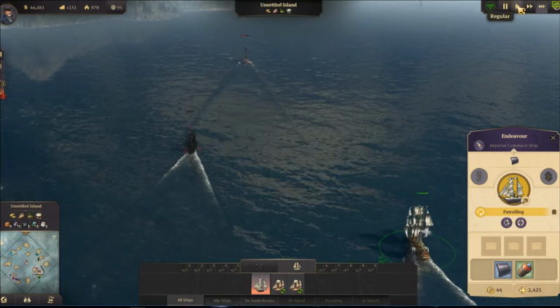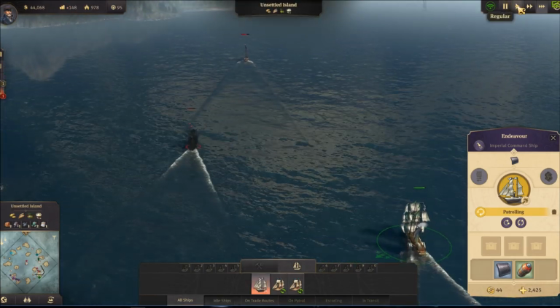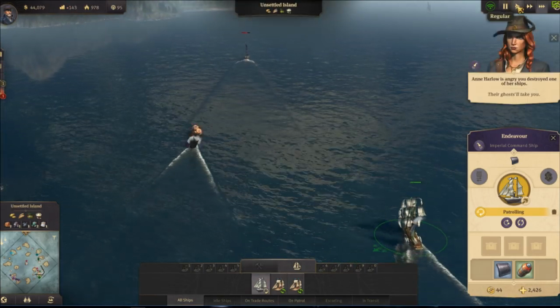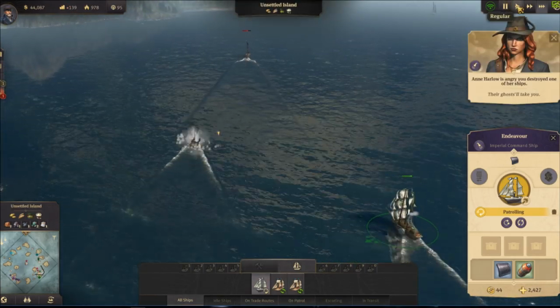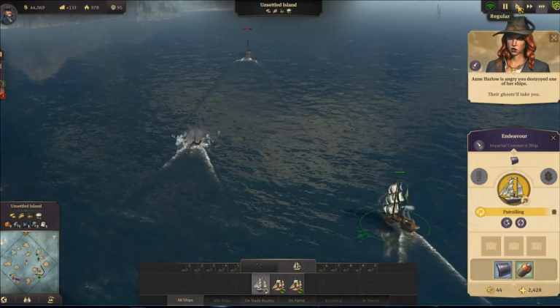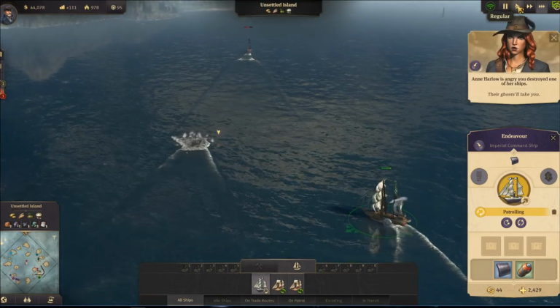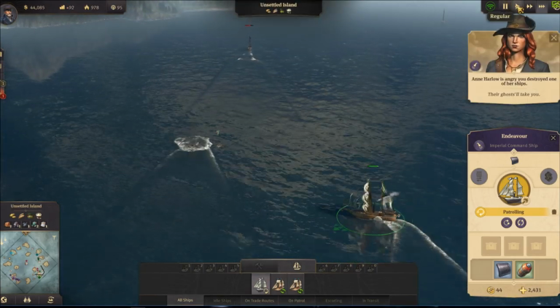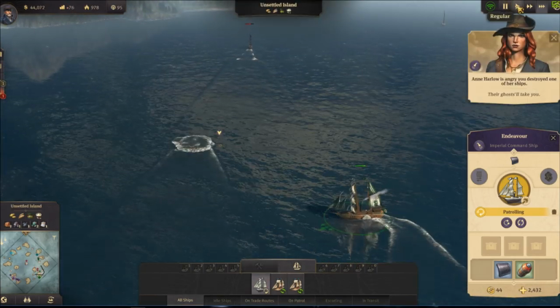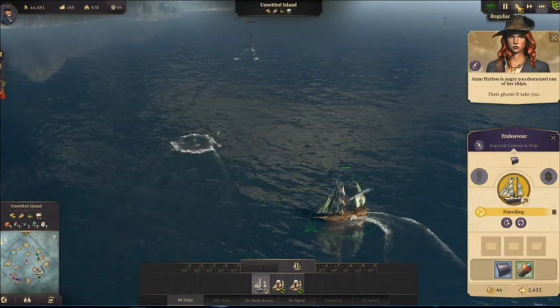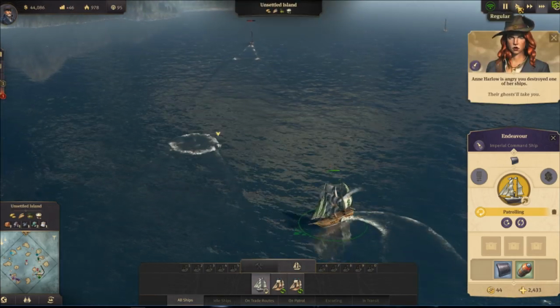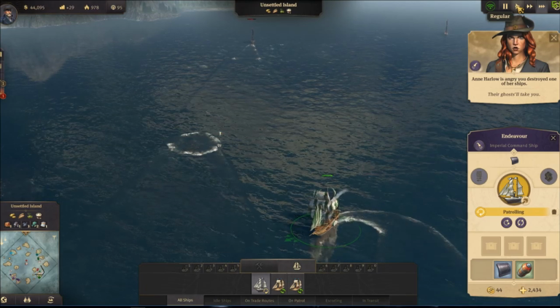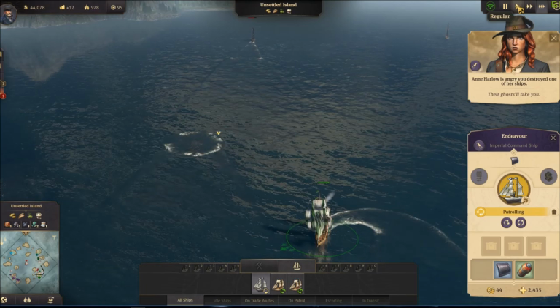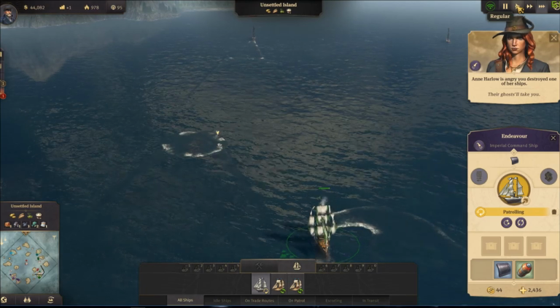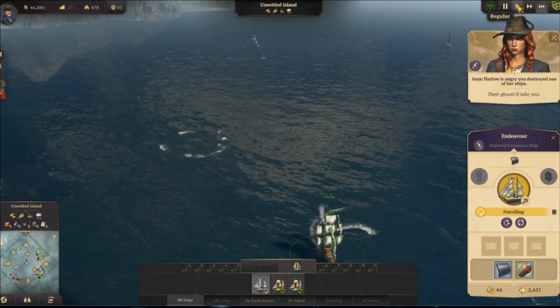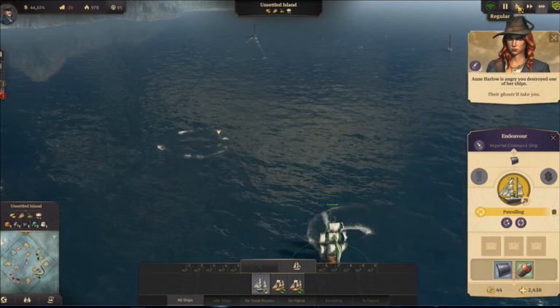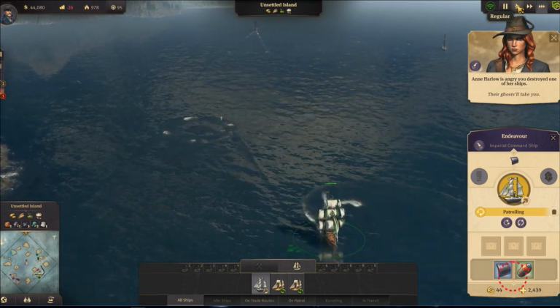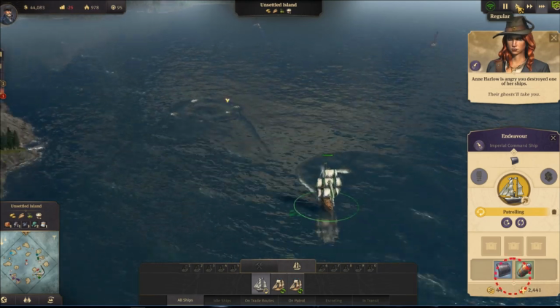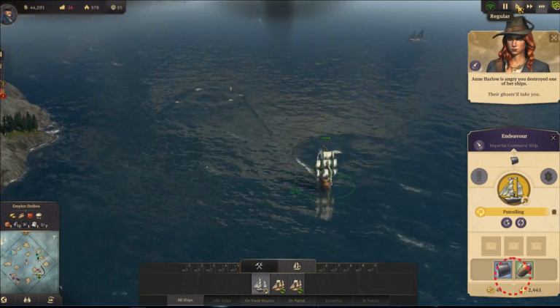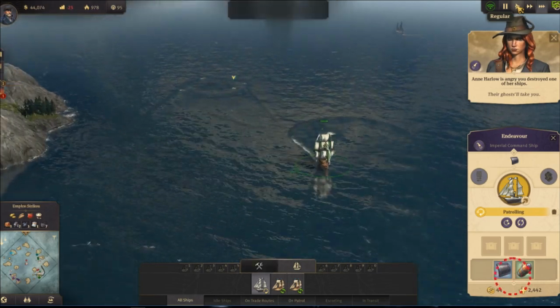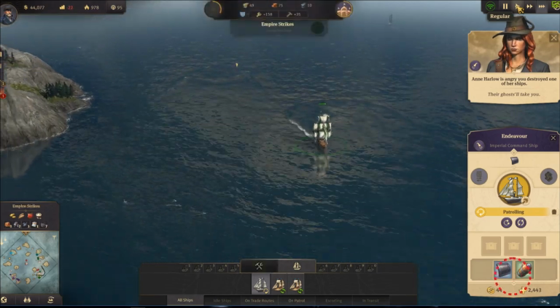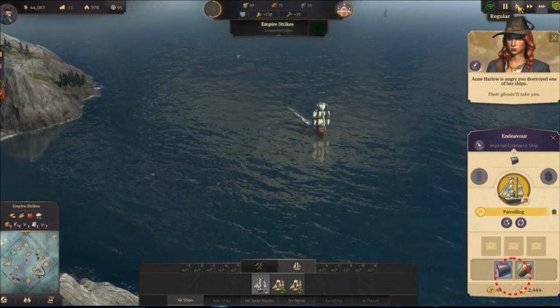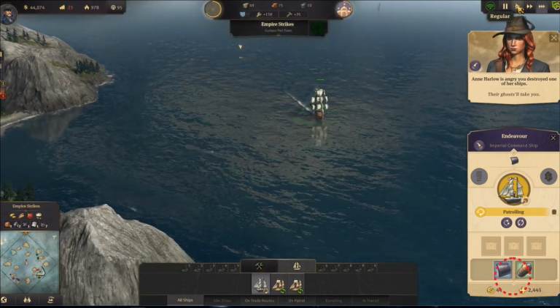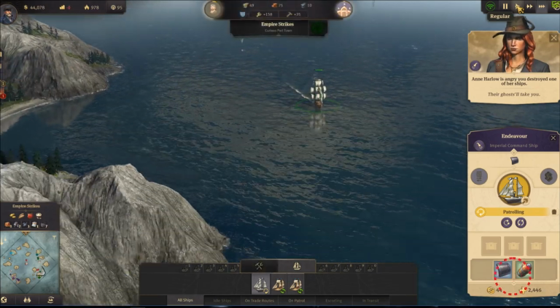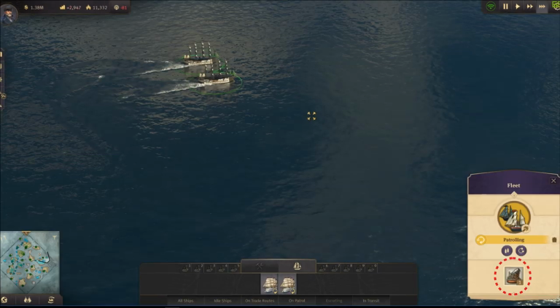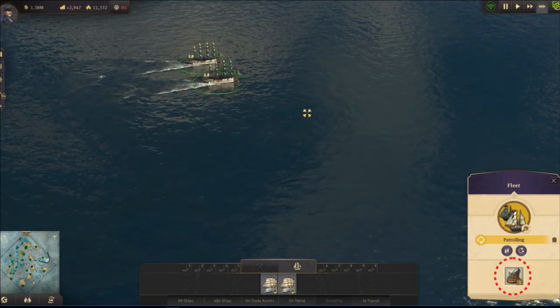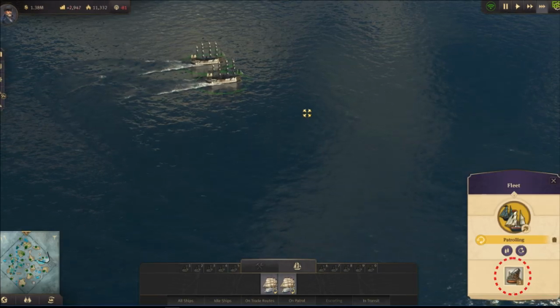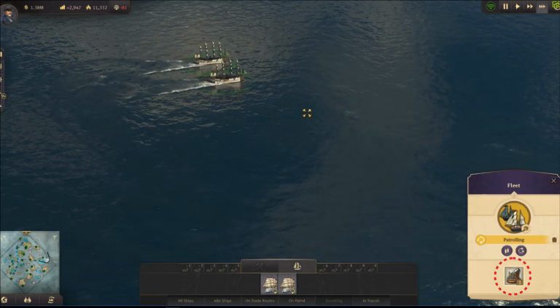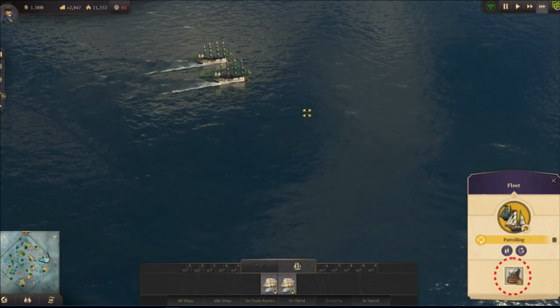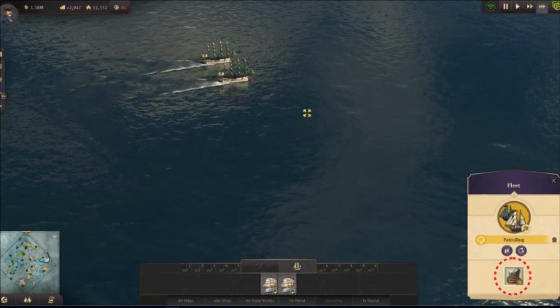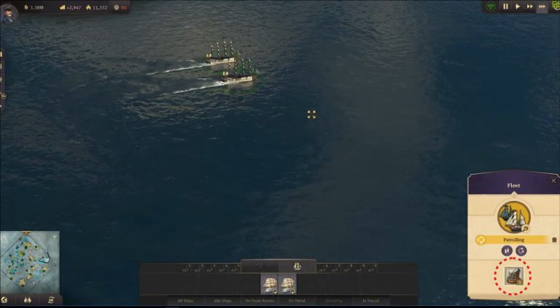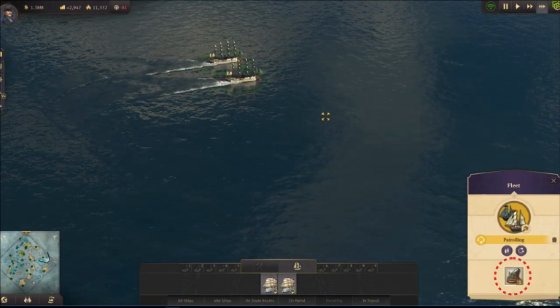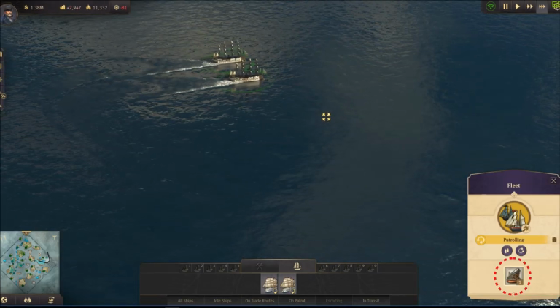You can choose whatever stance you like, but for me the best is active defense, because those ships will not go too far away from your patrol route. You can also take all out attack if you want to make sure to get some kills.